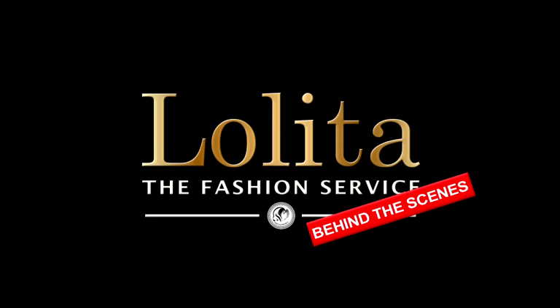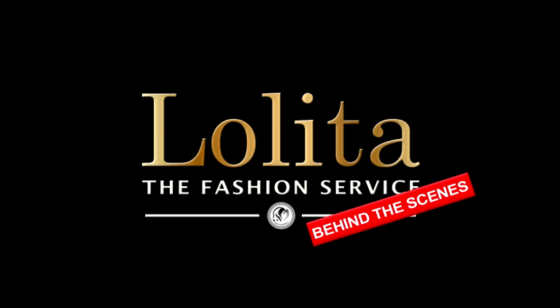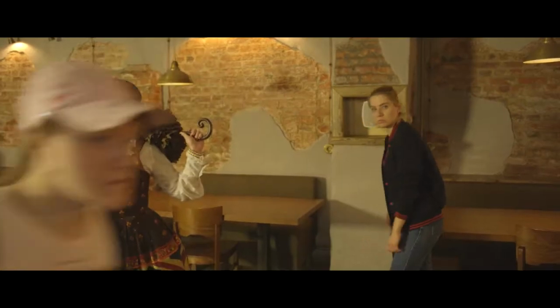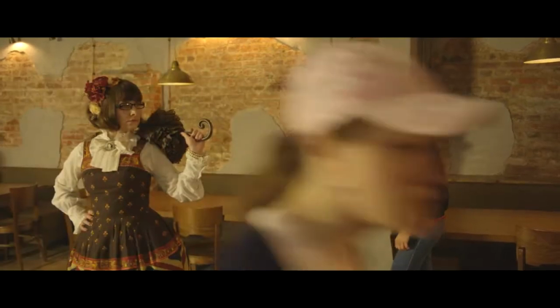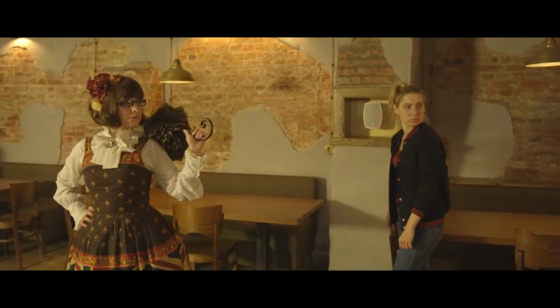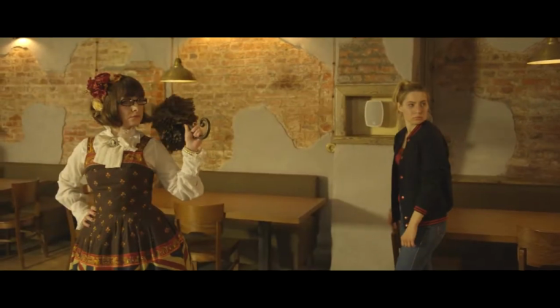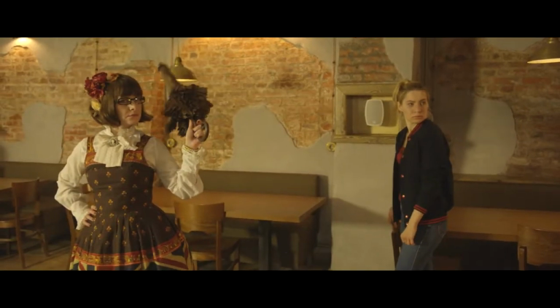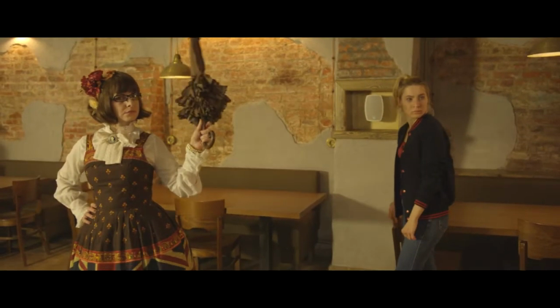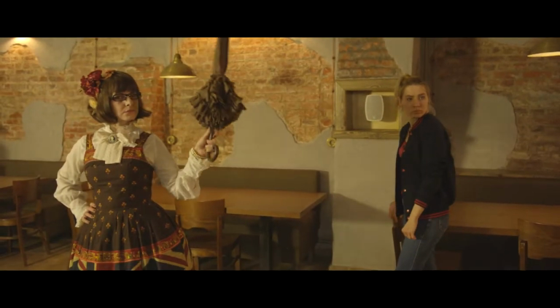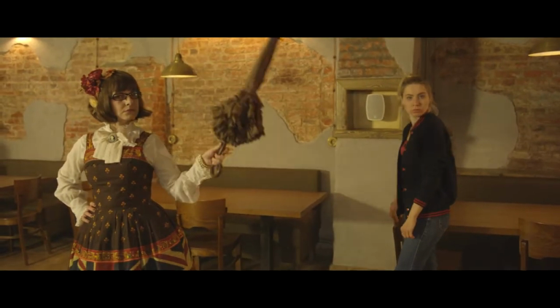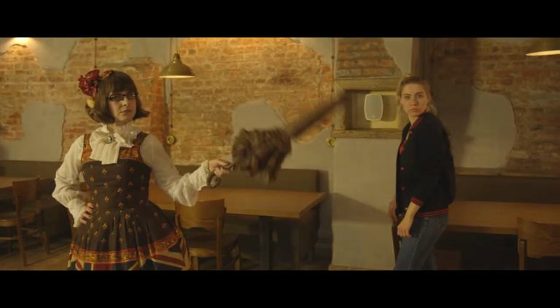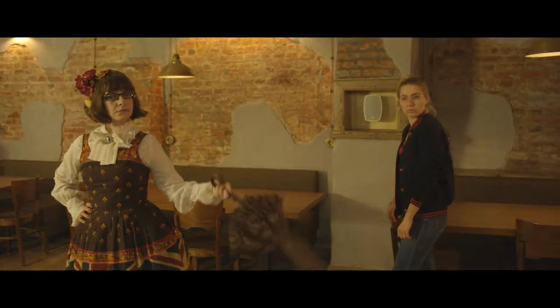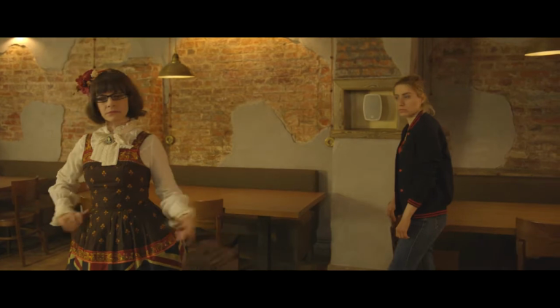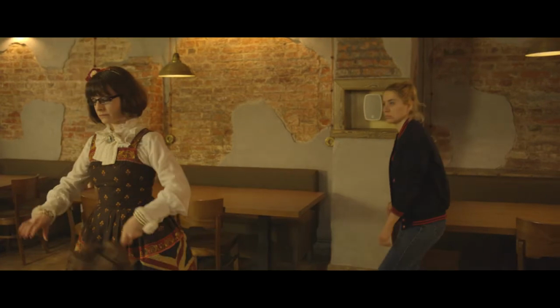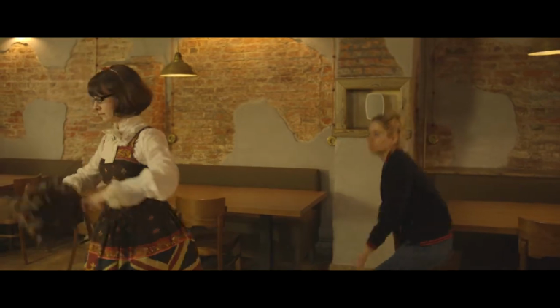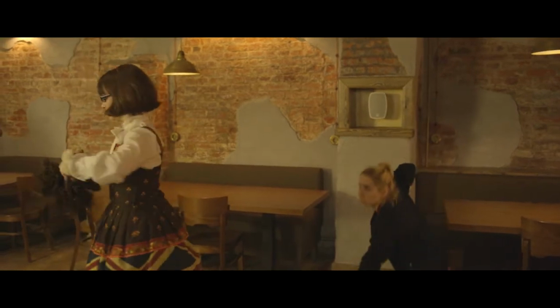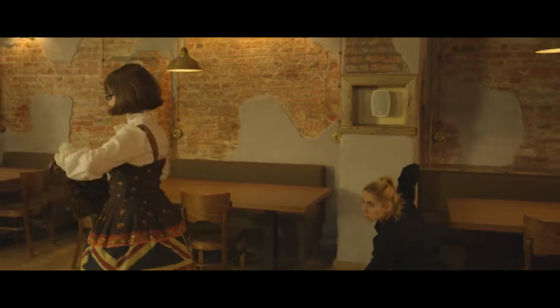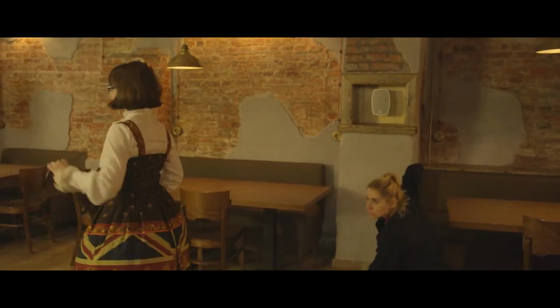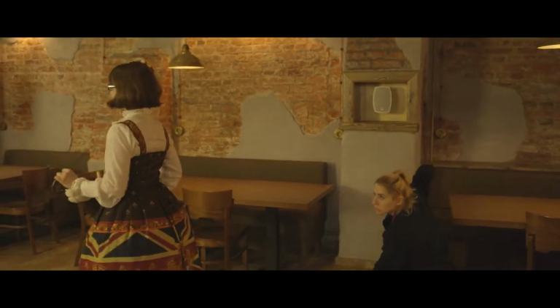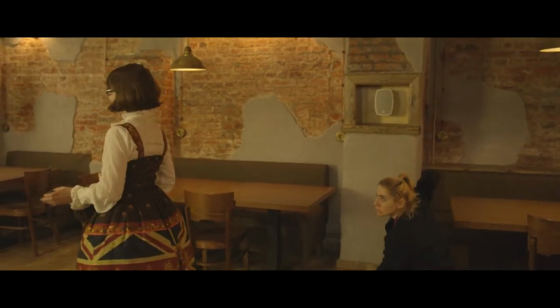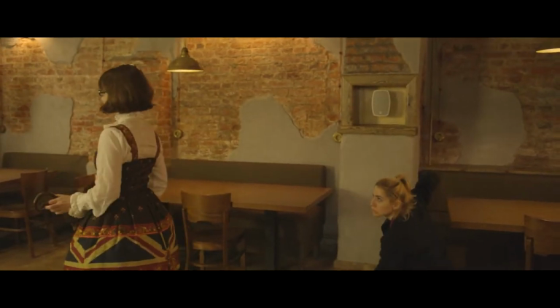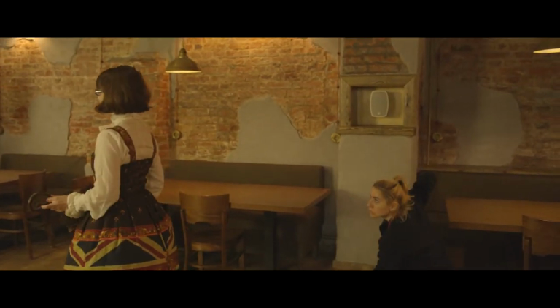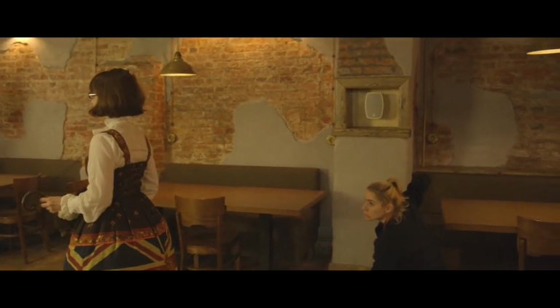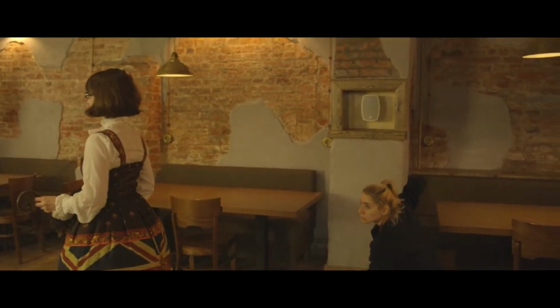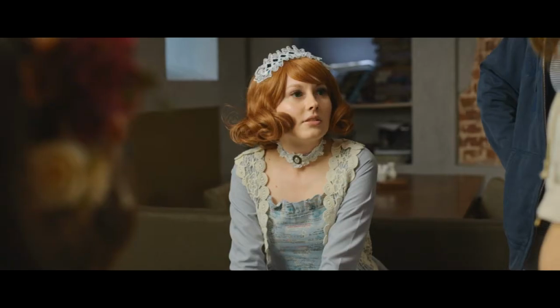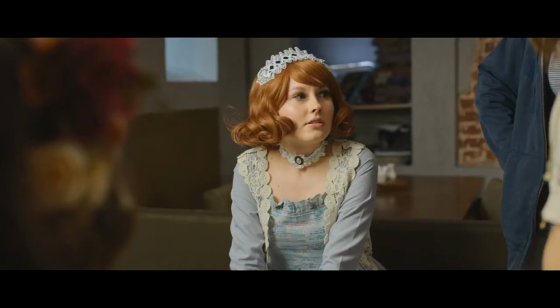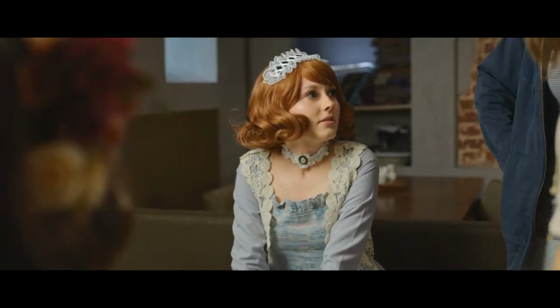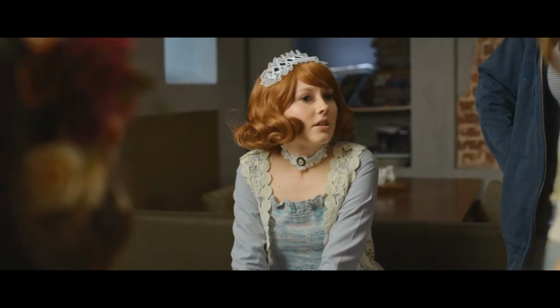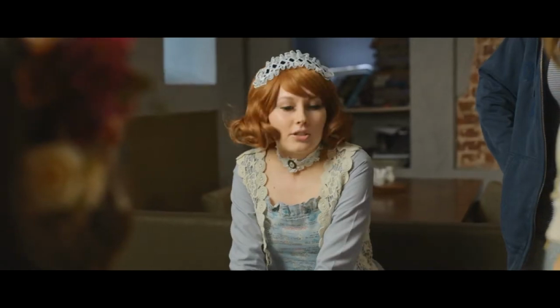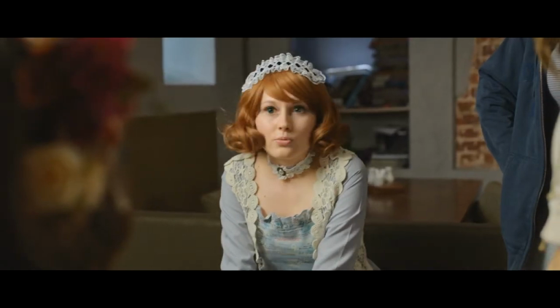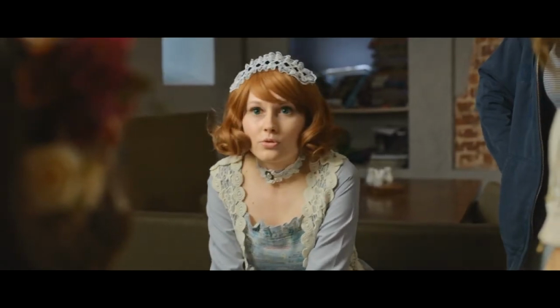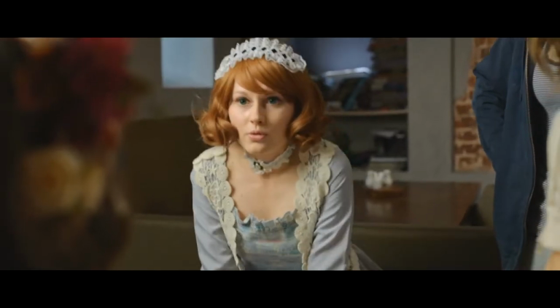Hi everyone, I'm Molly Metafra and today I'm gonna tell you a few secrets about how we made Lolita the fashion service.